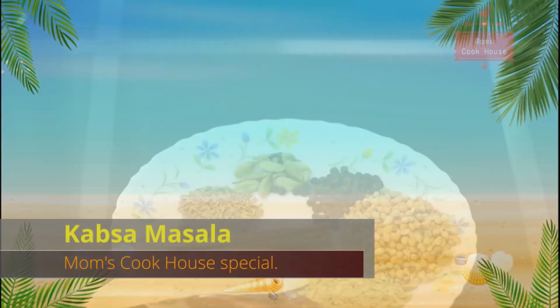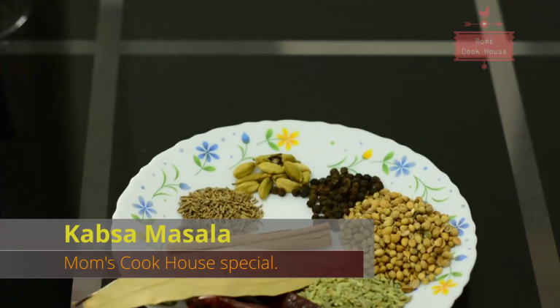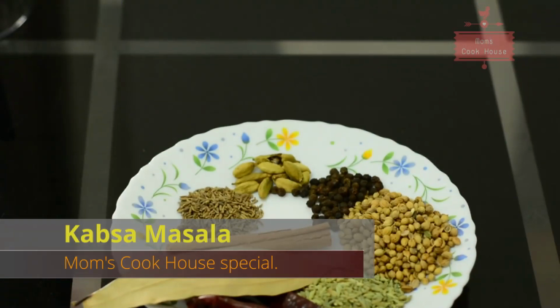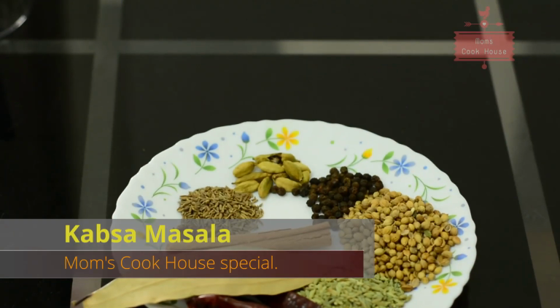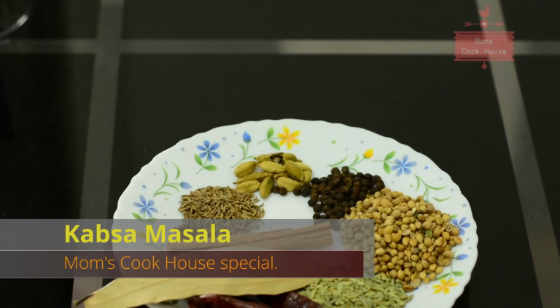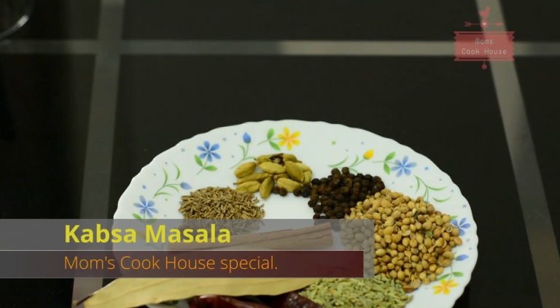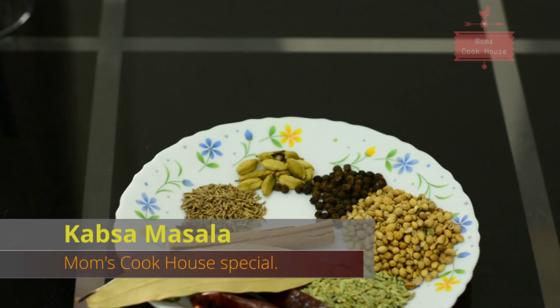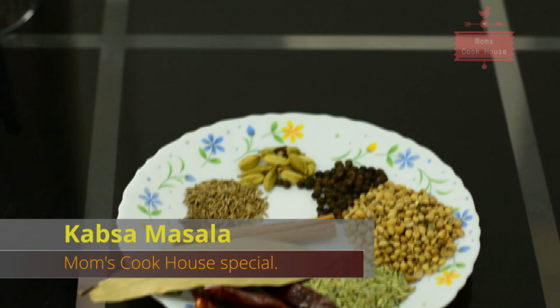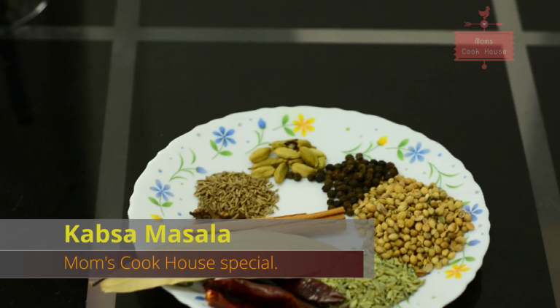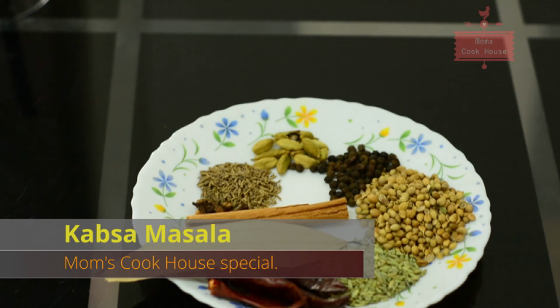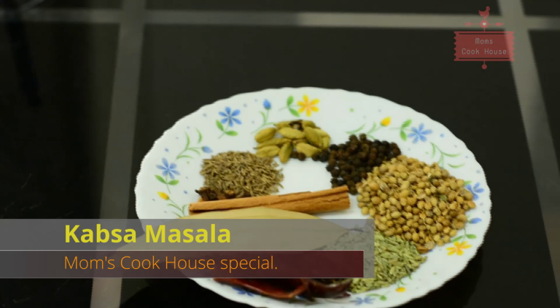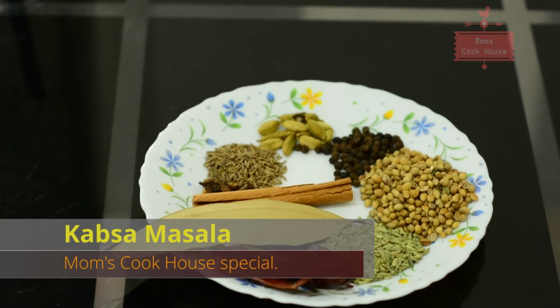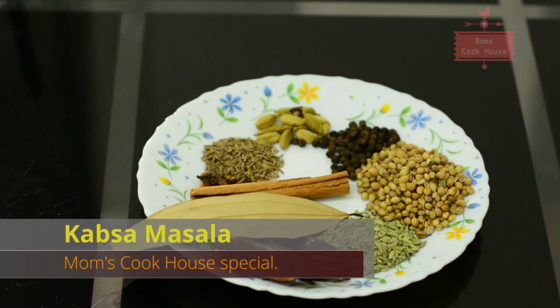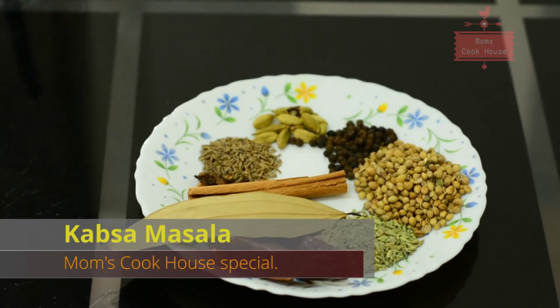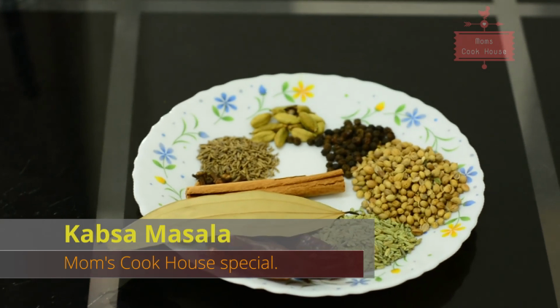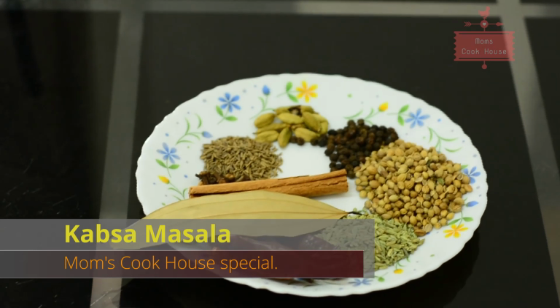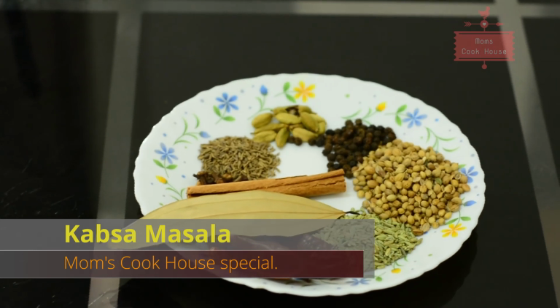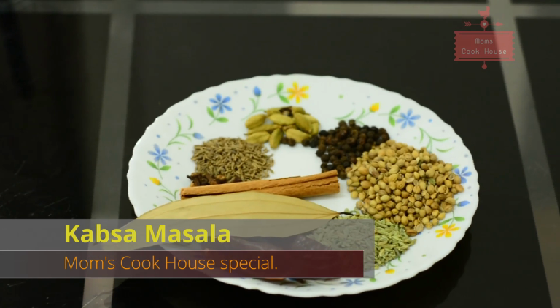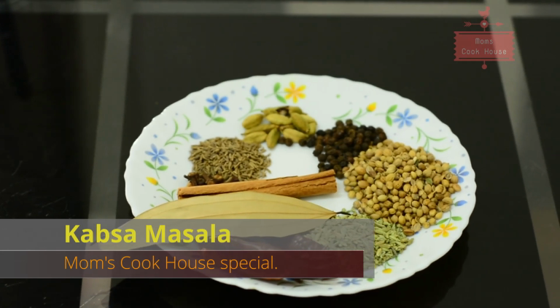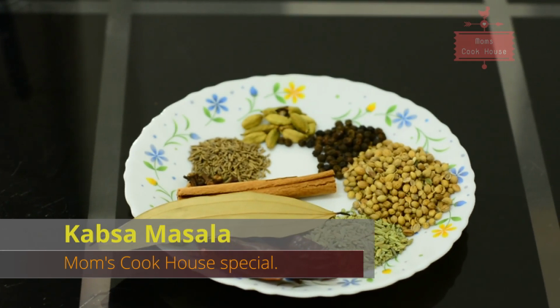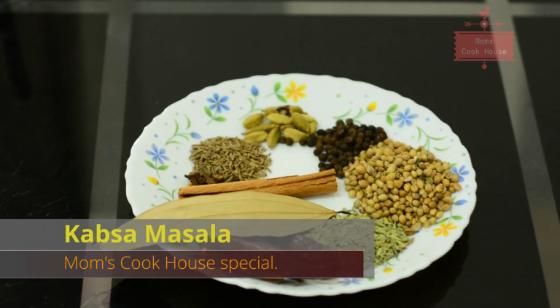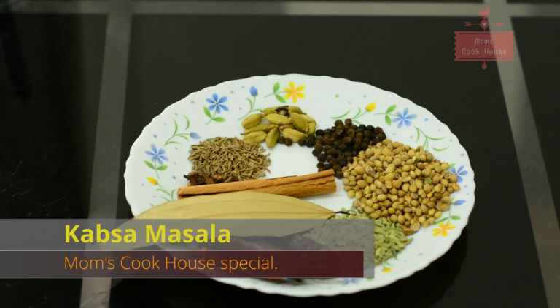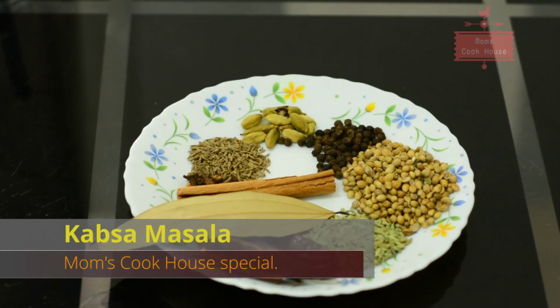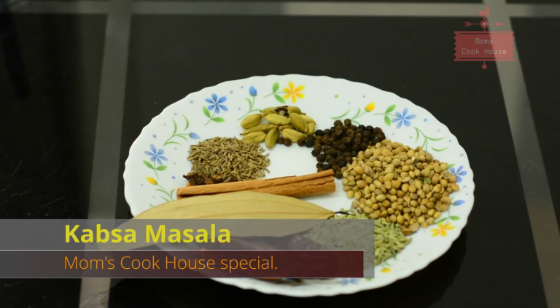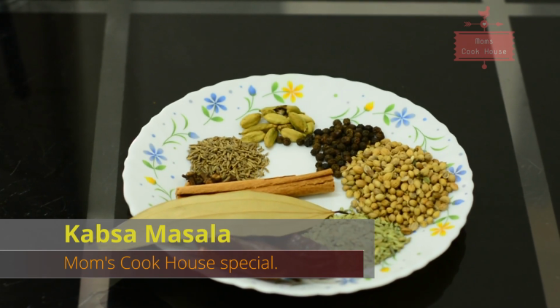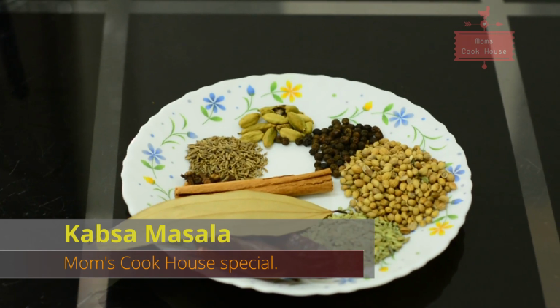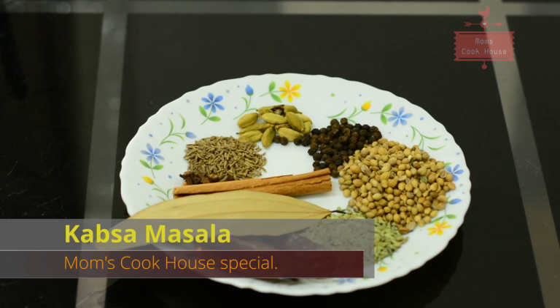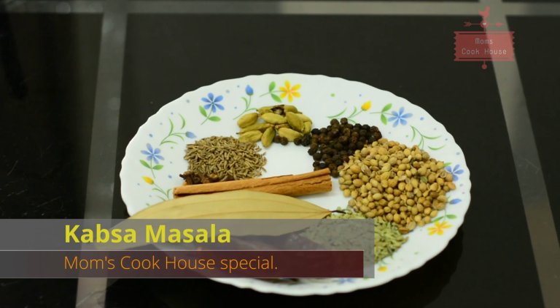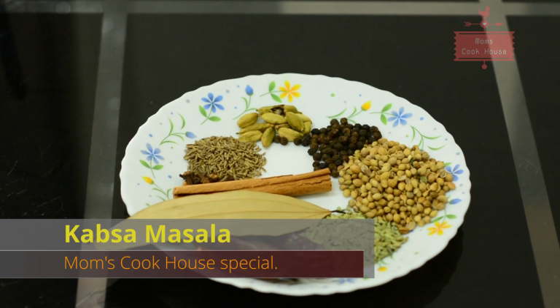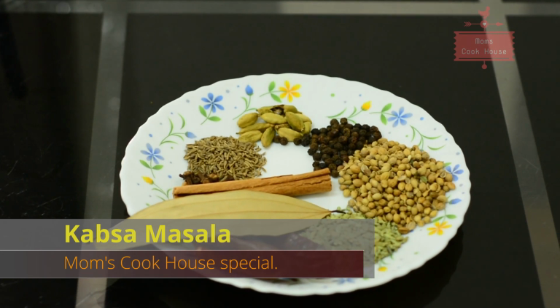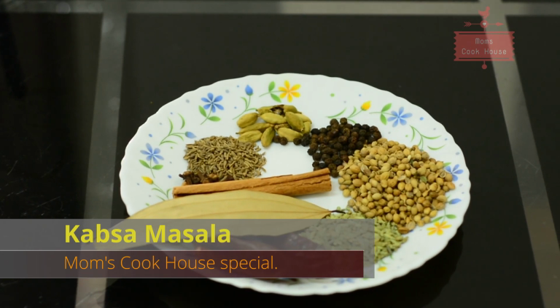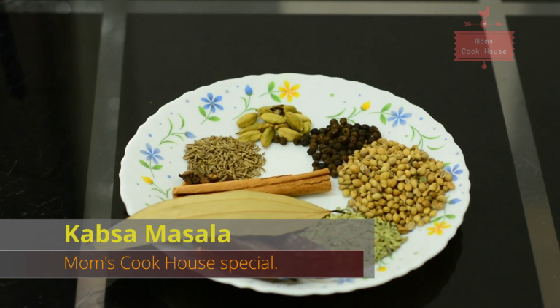Hello friends, today I am going to make a cup of kabali and Arabic dishes. I am going to make the ingredients for that.